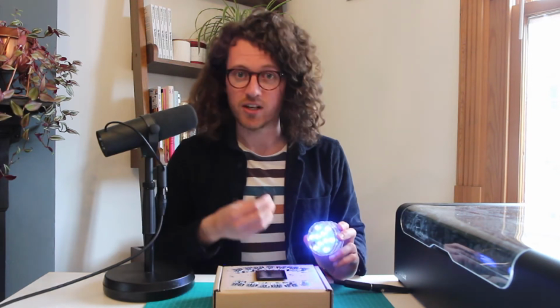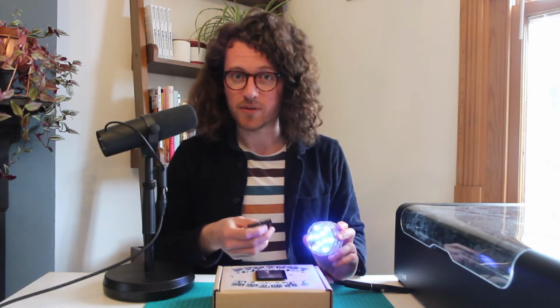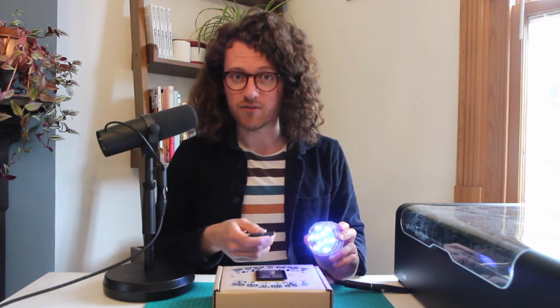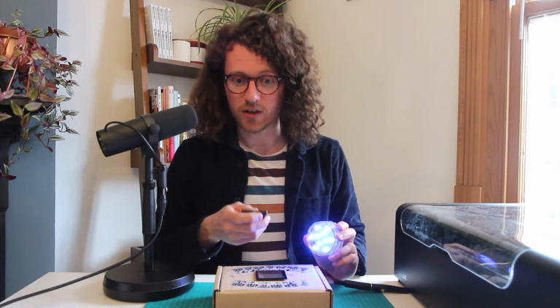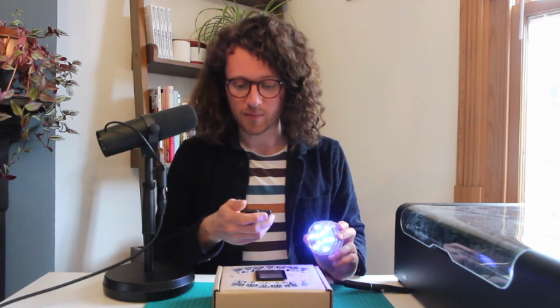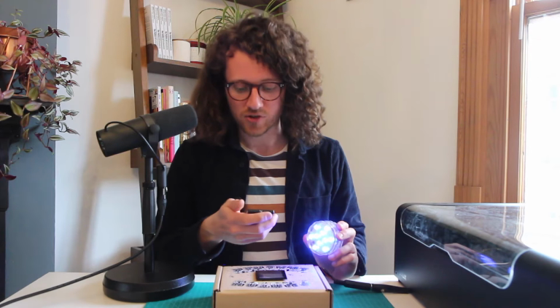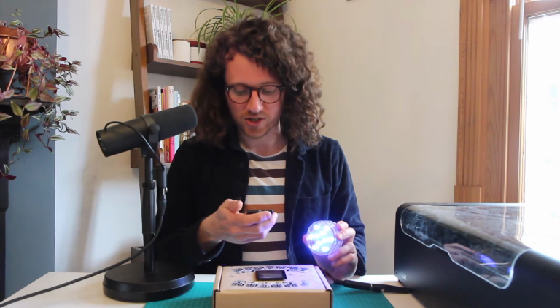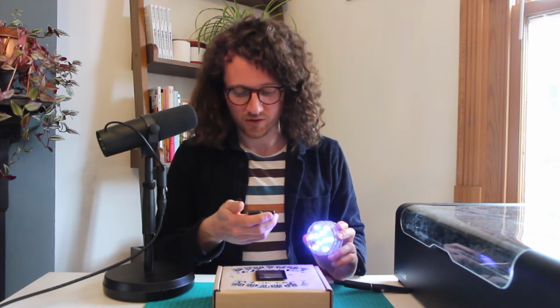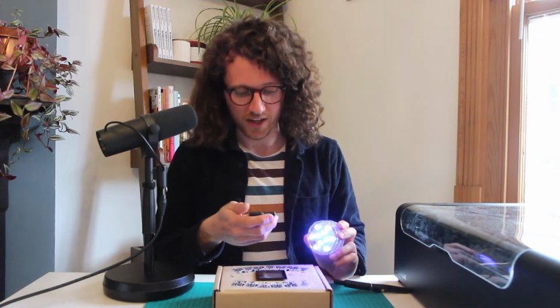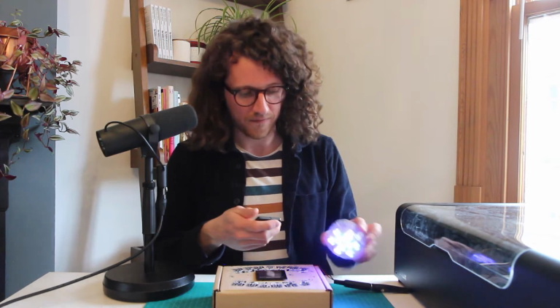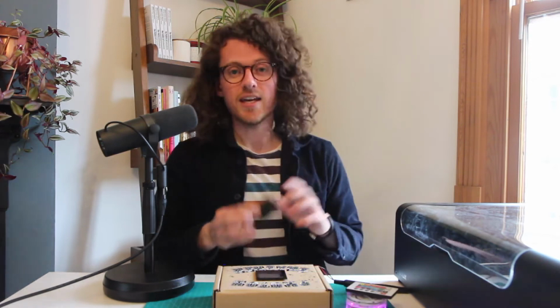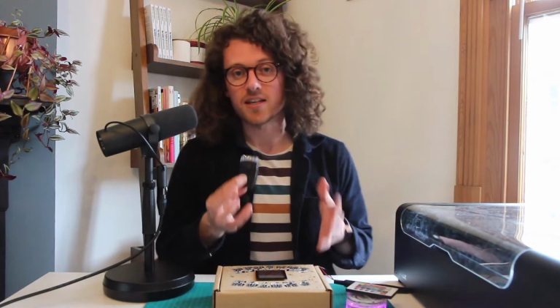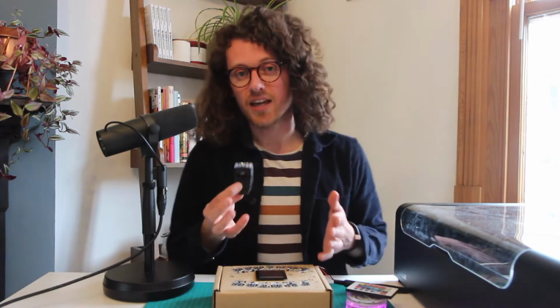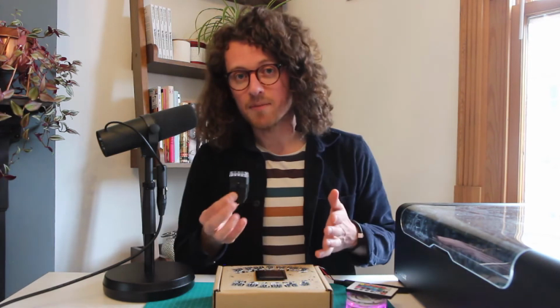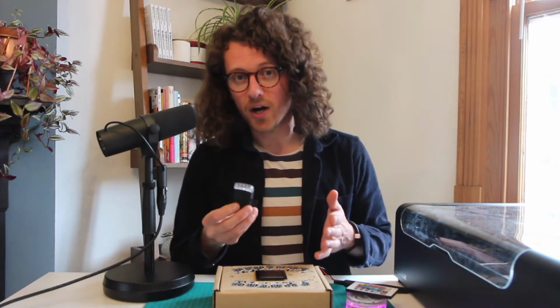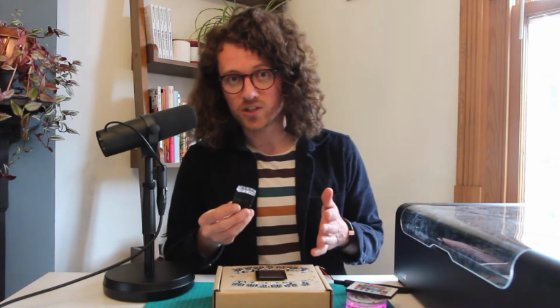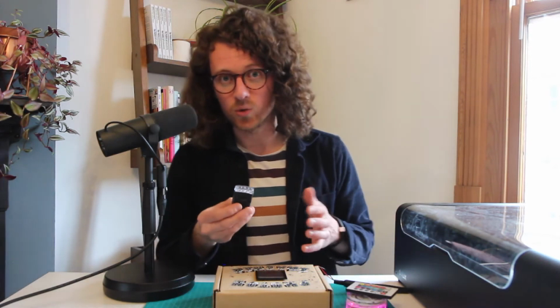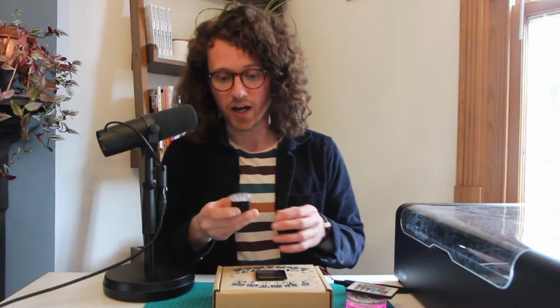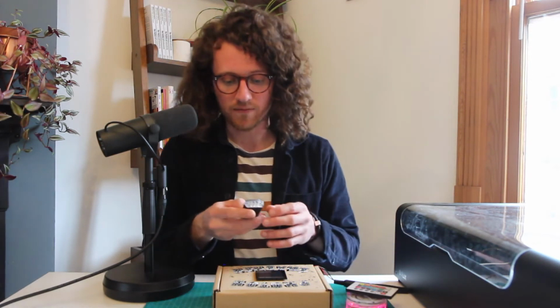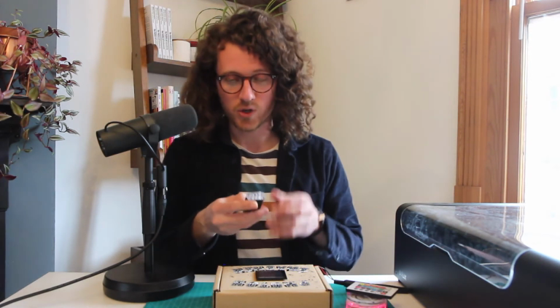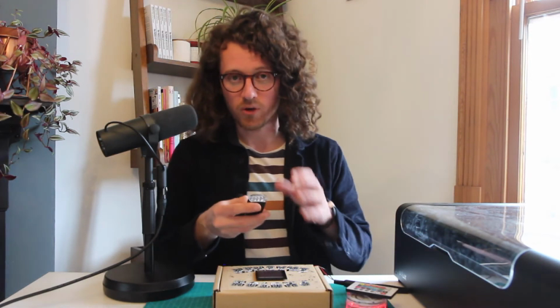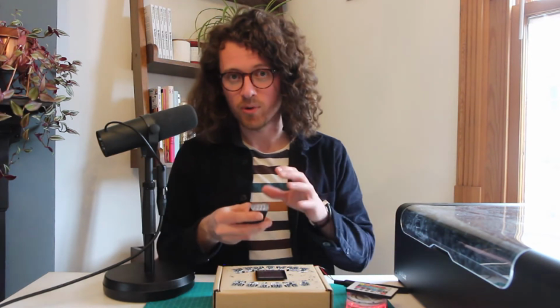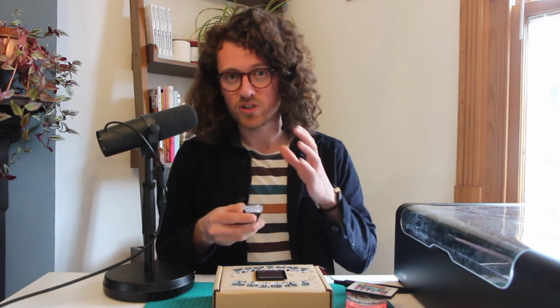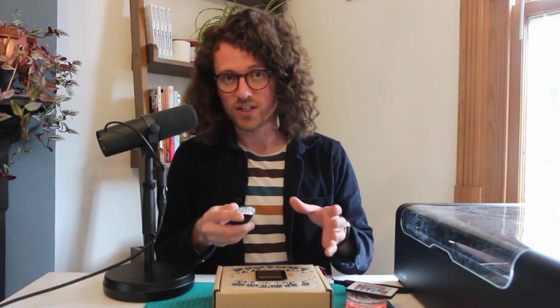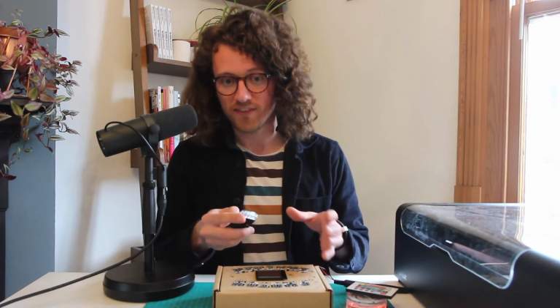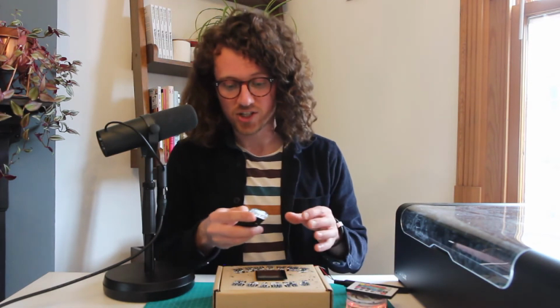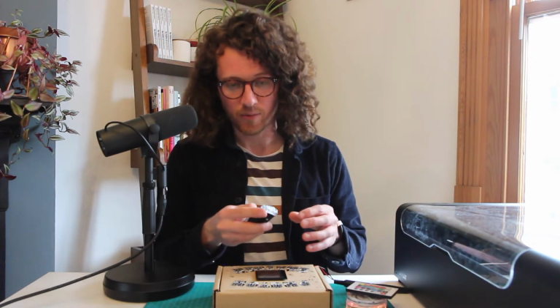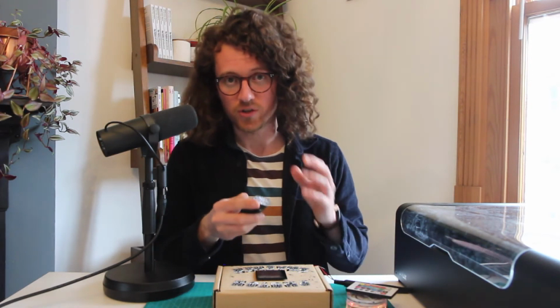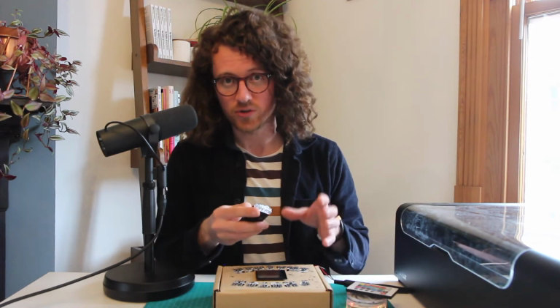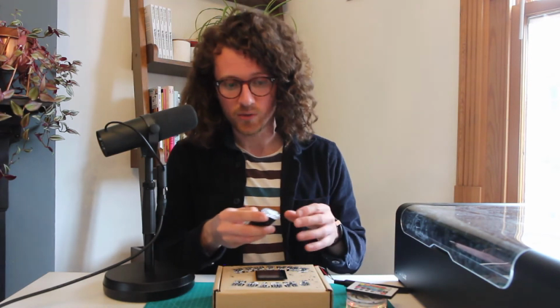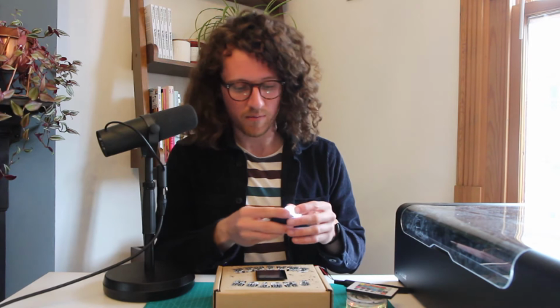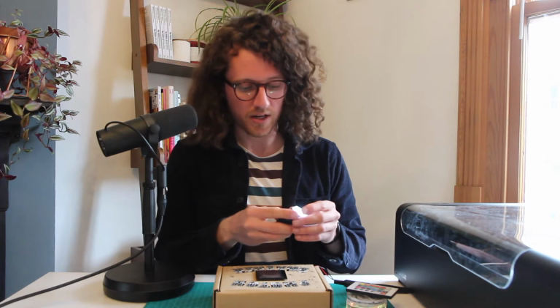Let me give you a demonstration of that. Here is a bicycle light. I'm going to put this on its flashing mode and you'll see what I mean.